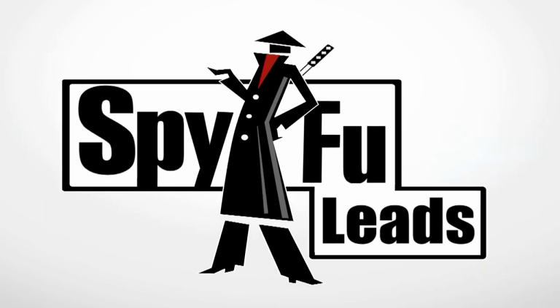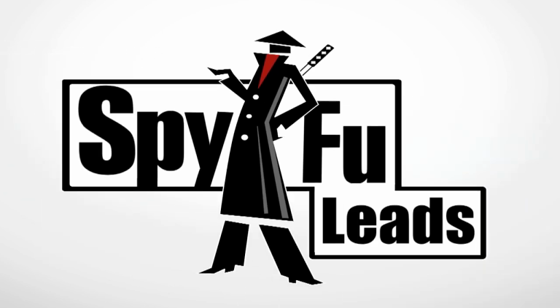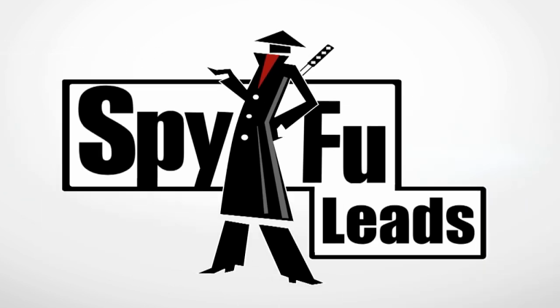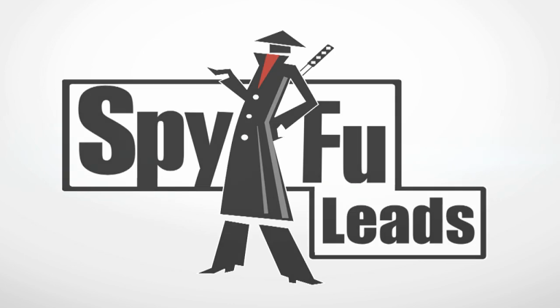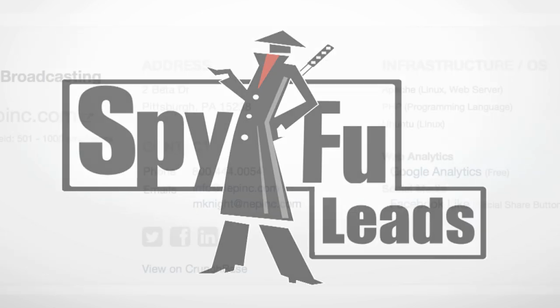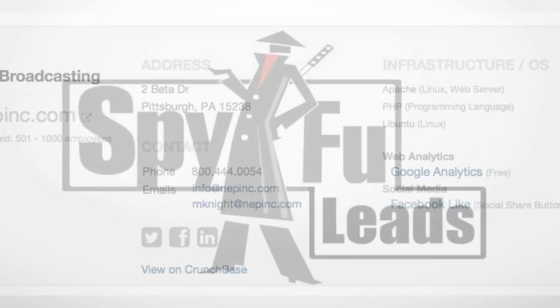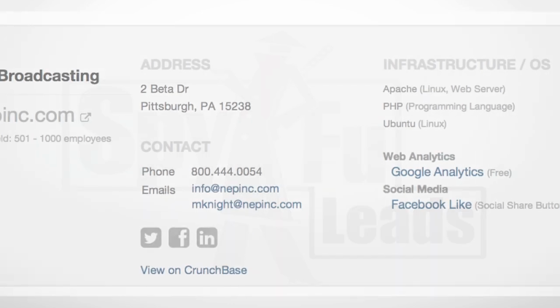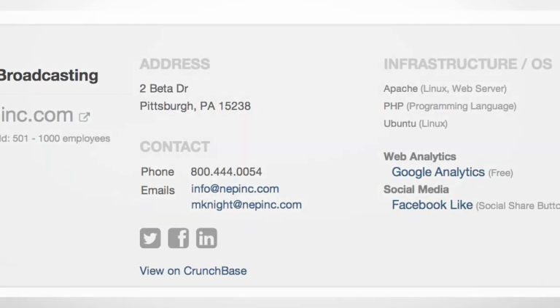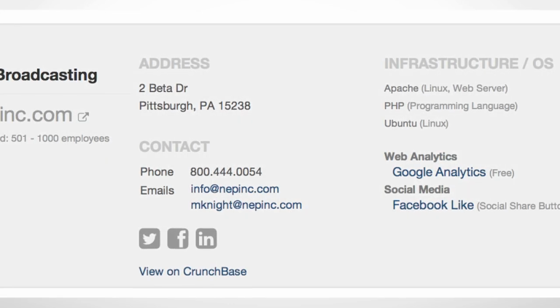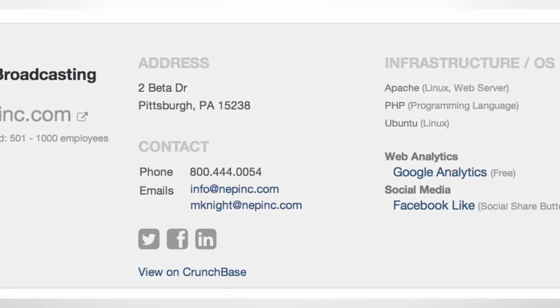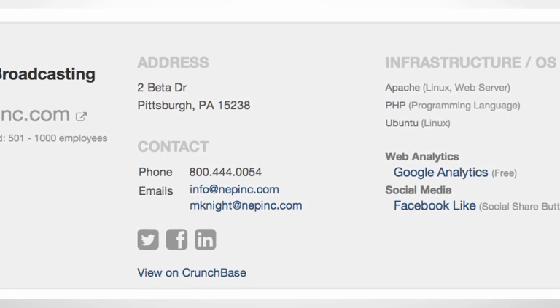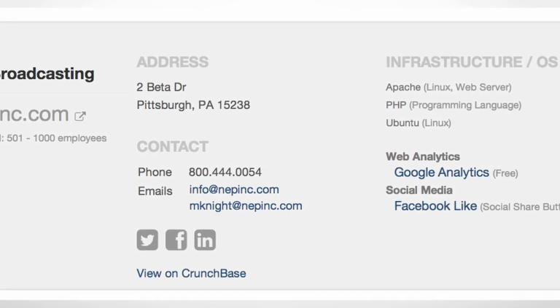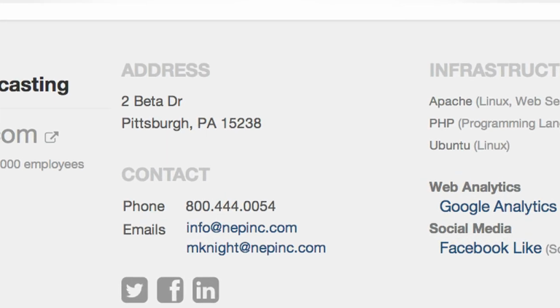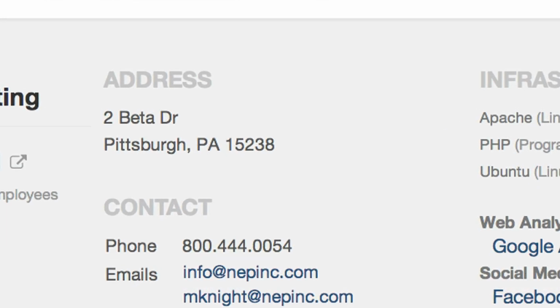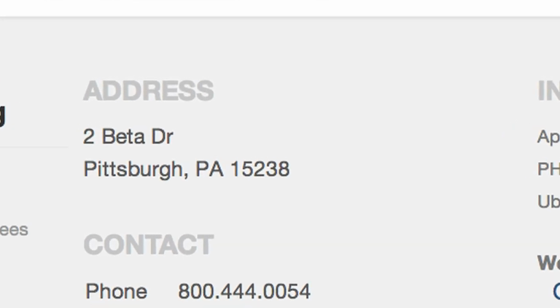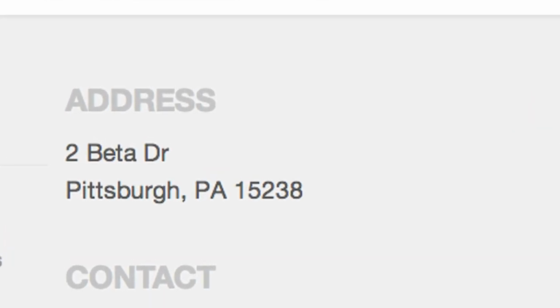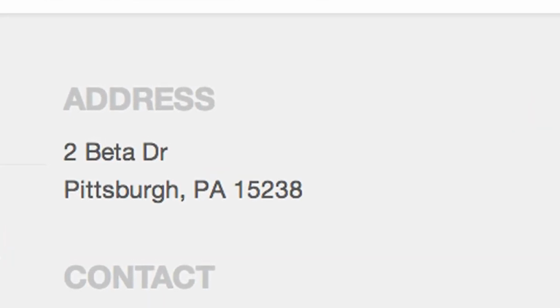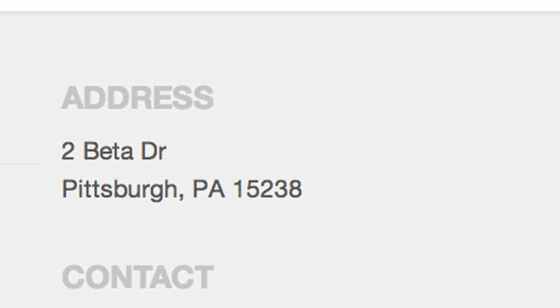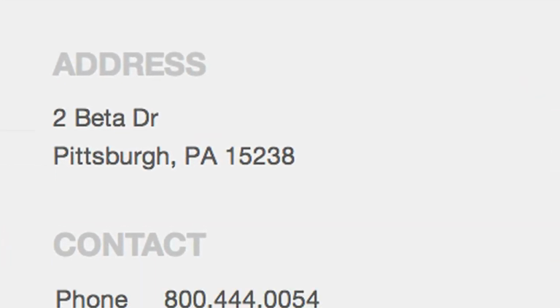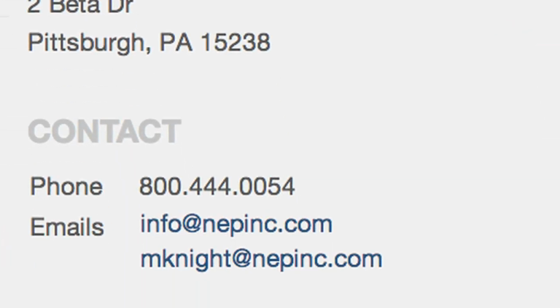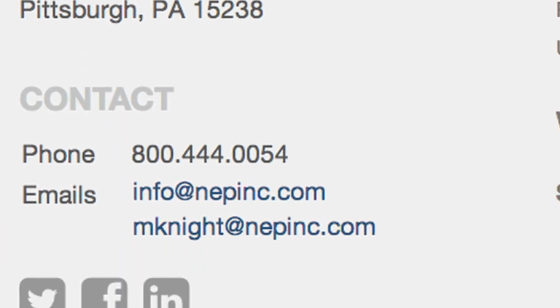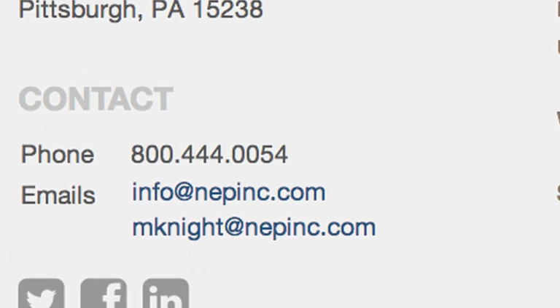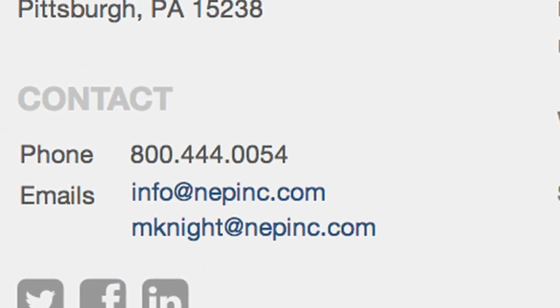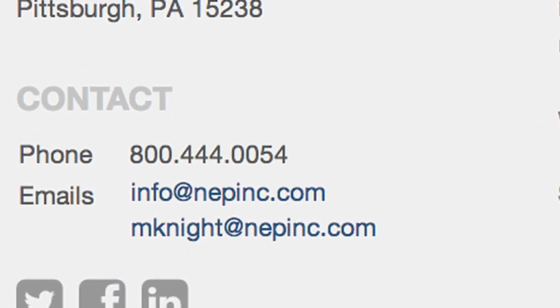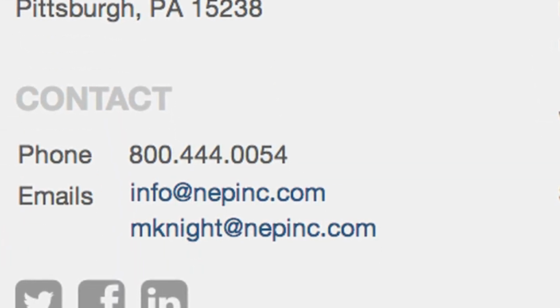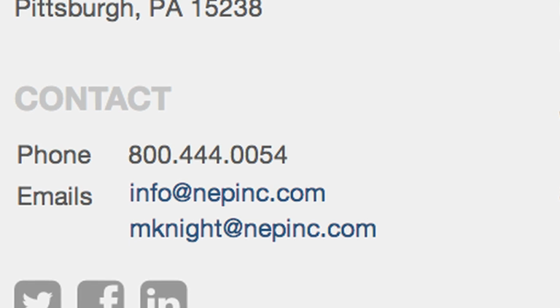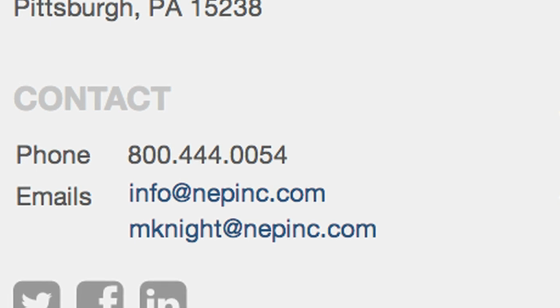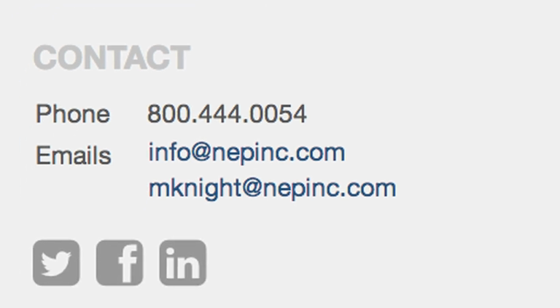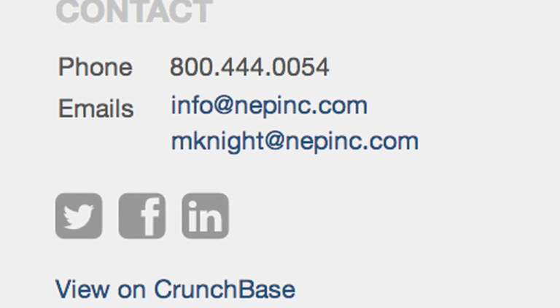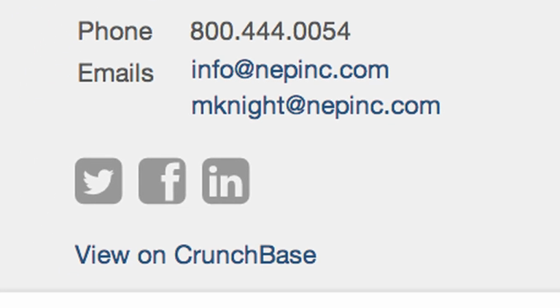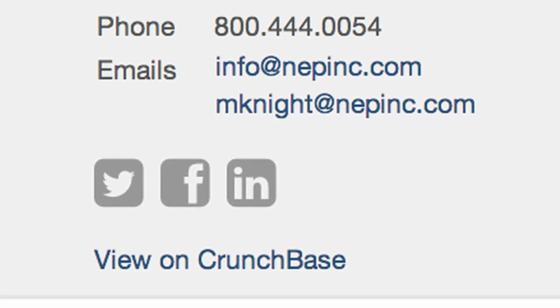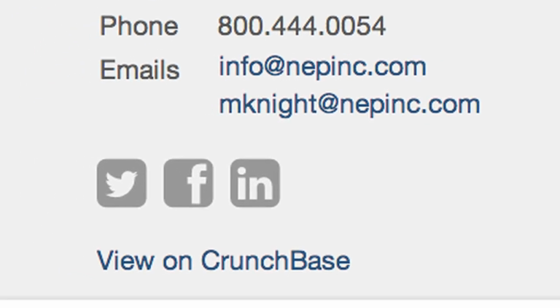SpyFu Leads provides contact info for the domain you're looking up — their address, their phone number, email, and social media accounts.